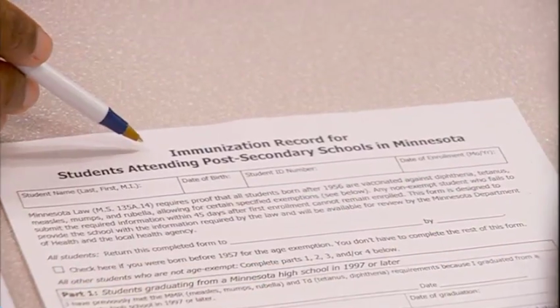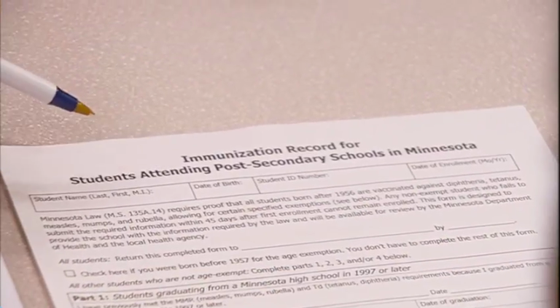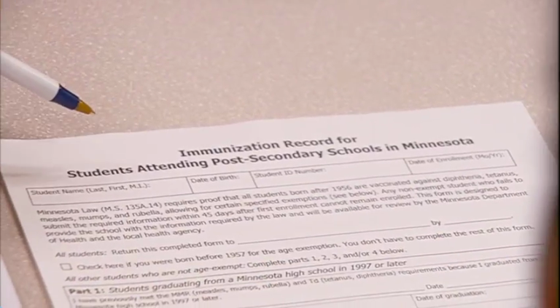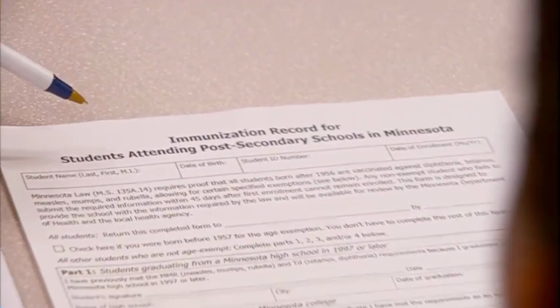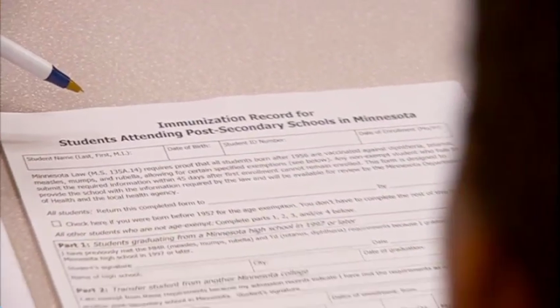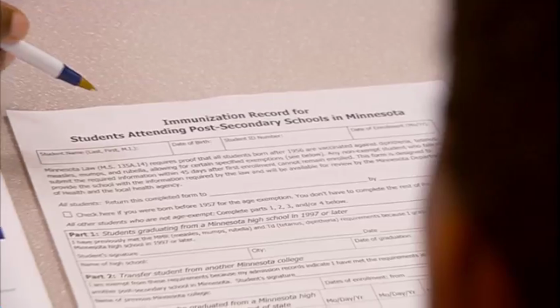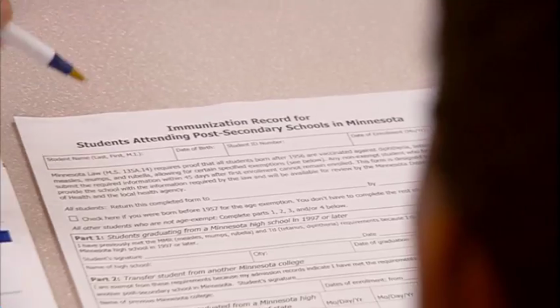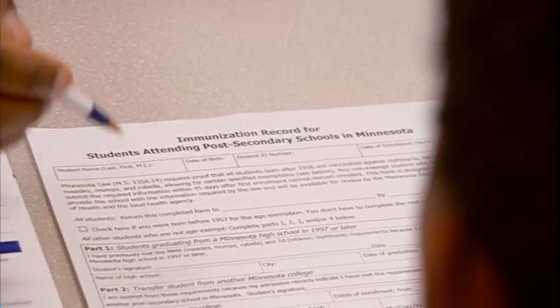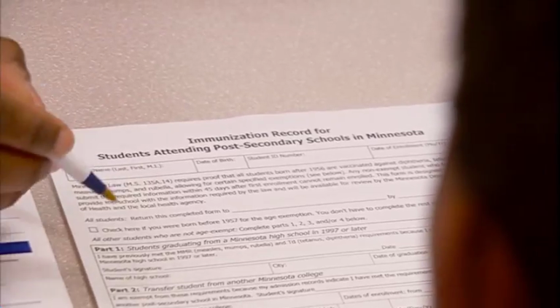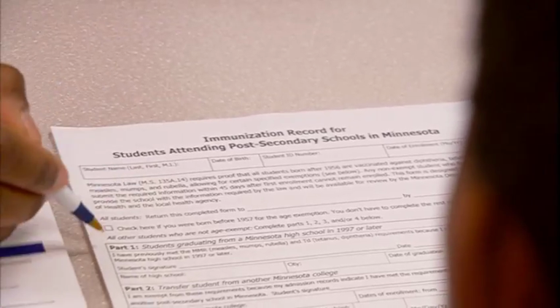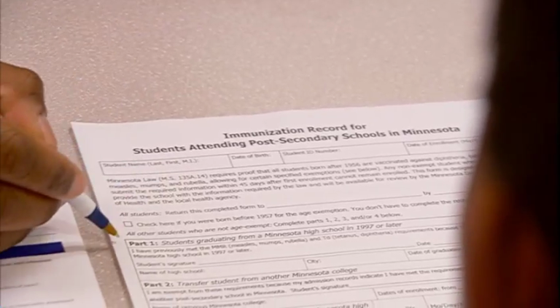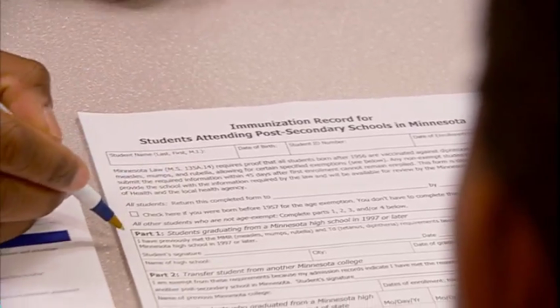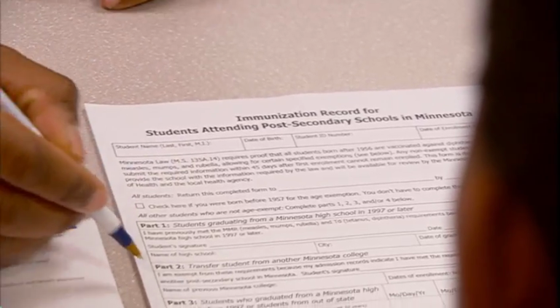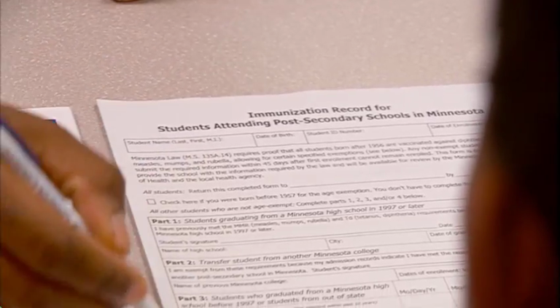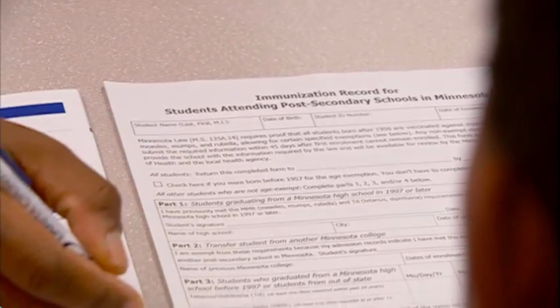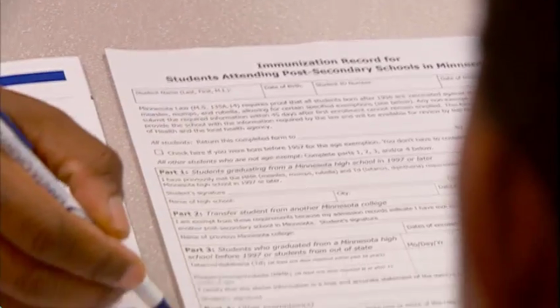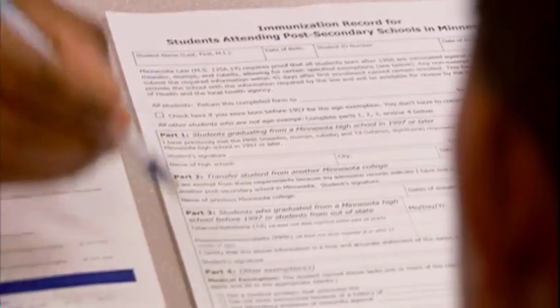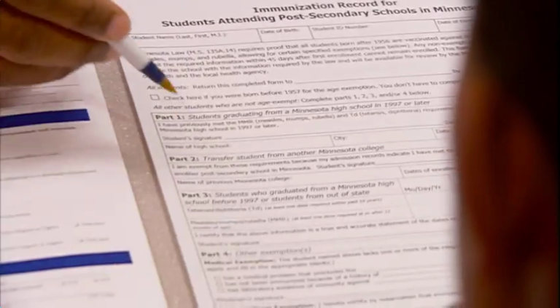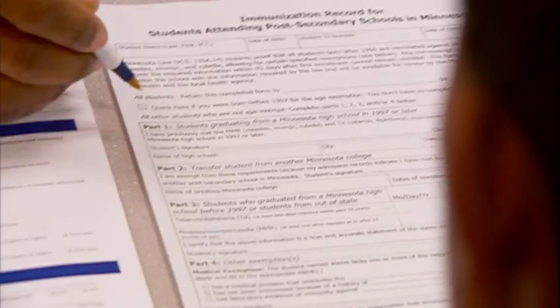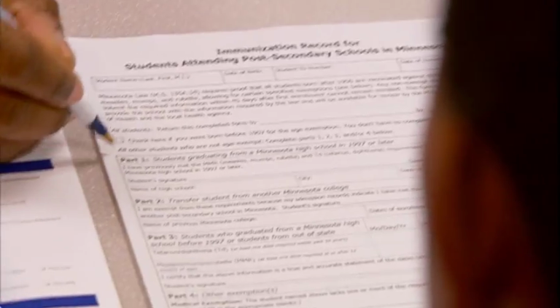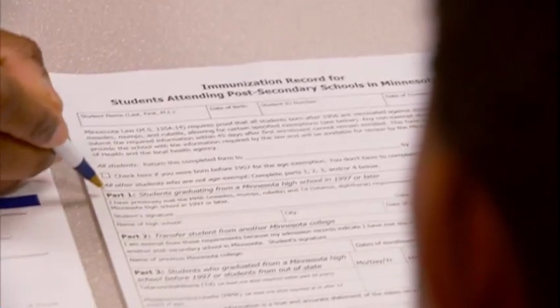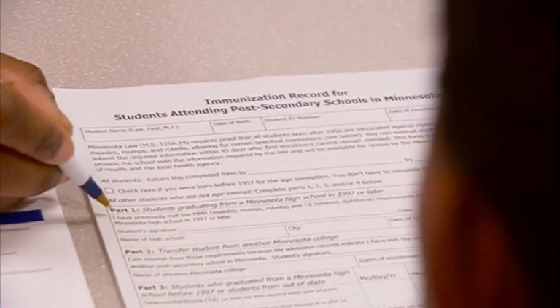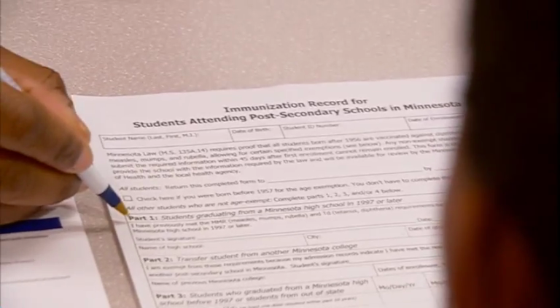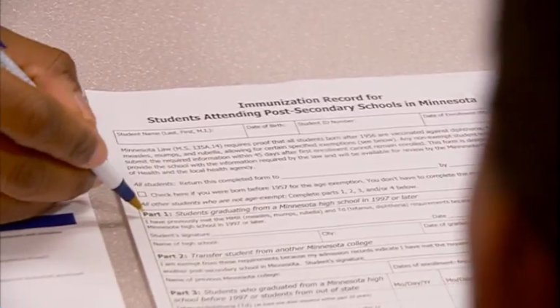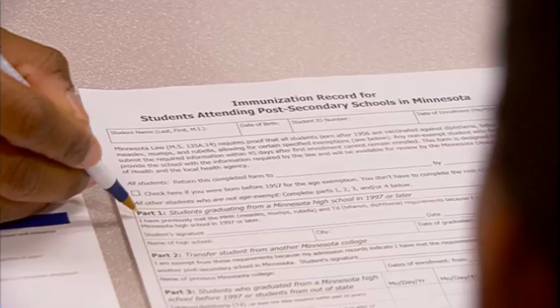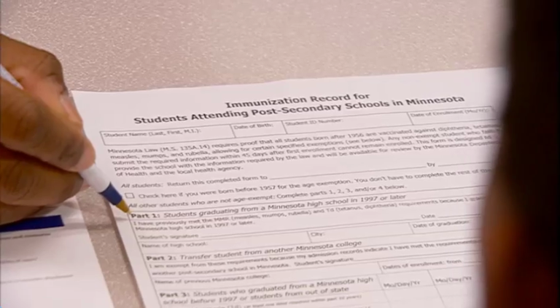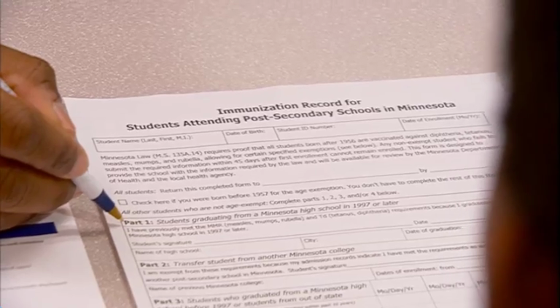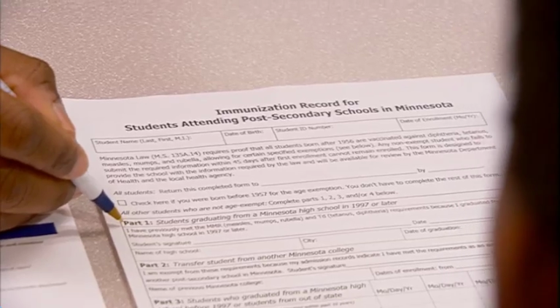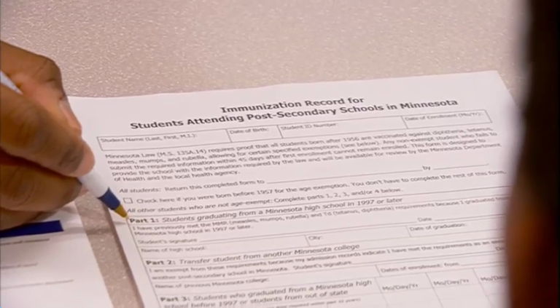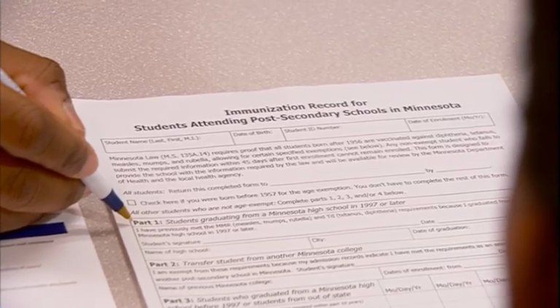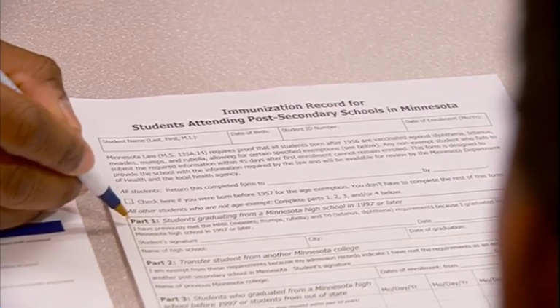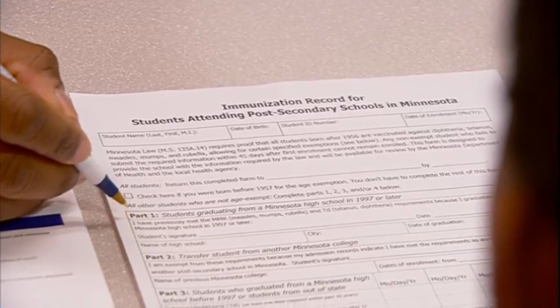Next, complete an immunization form, which you can get during a campus visit, from Student Services, or from the DCTC website.